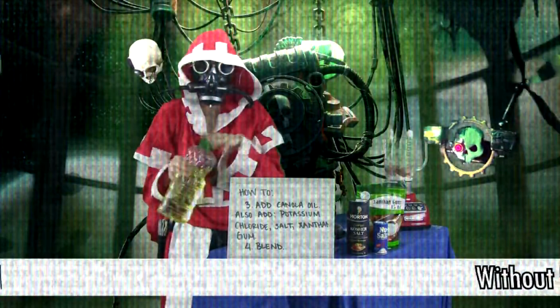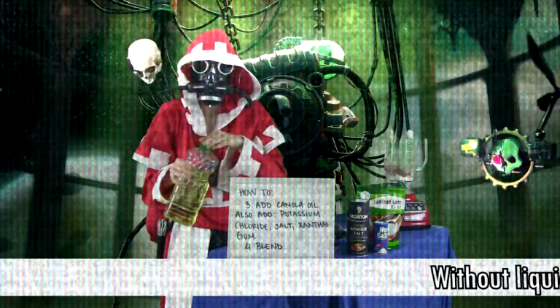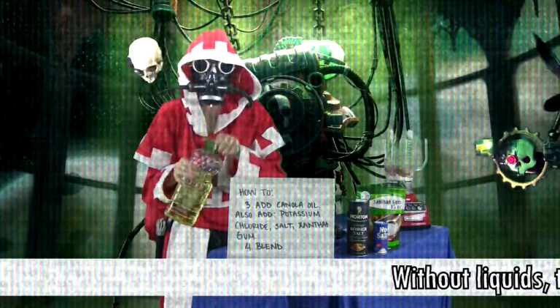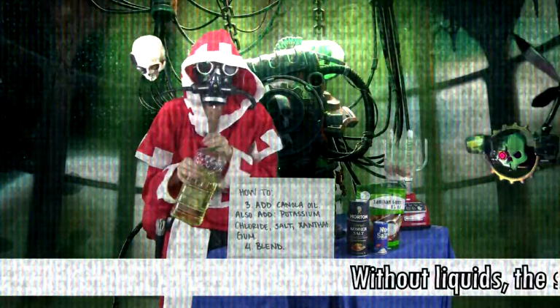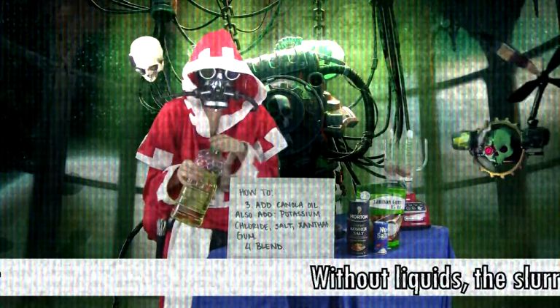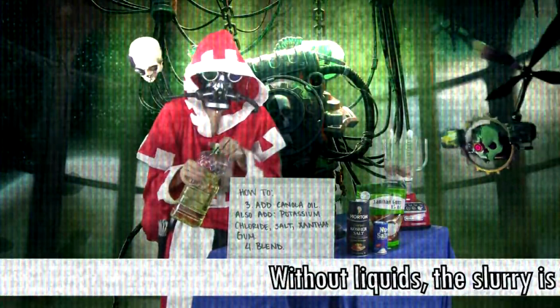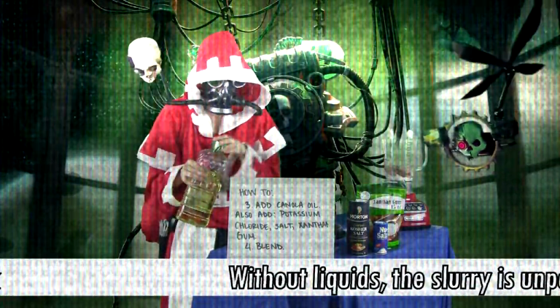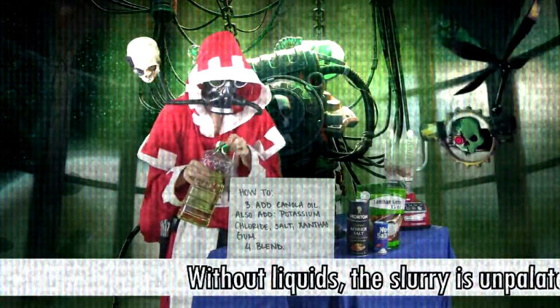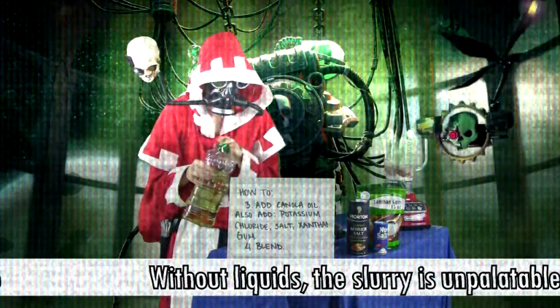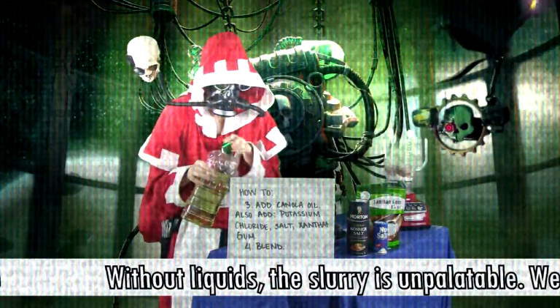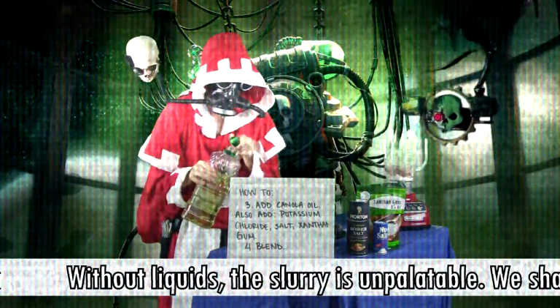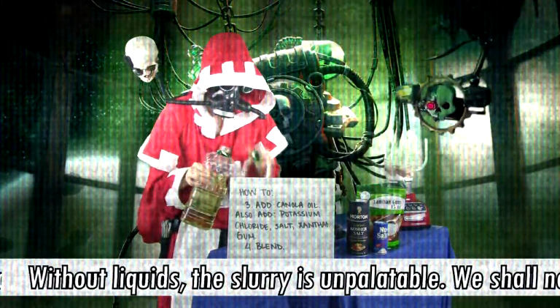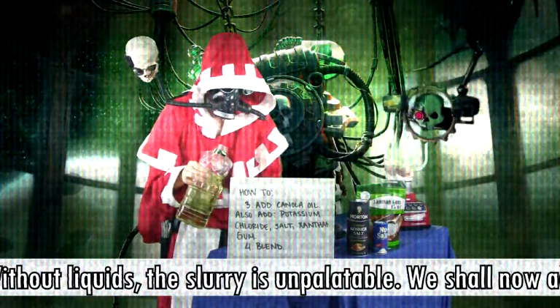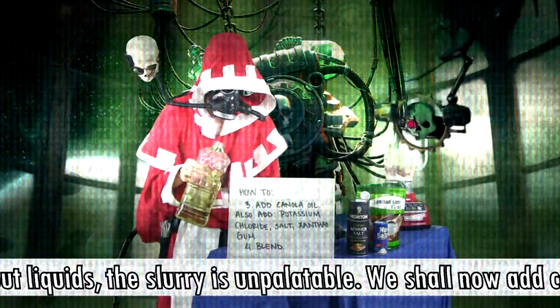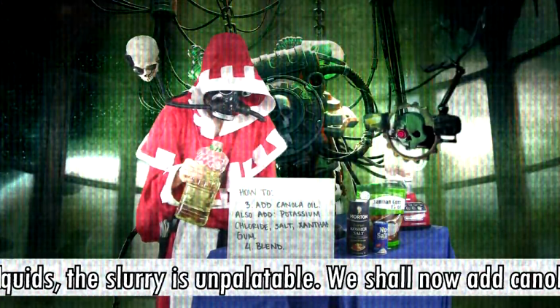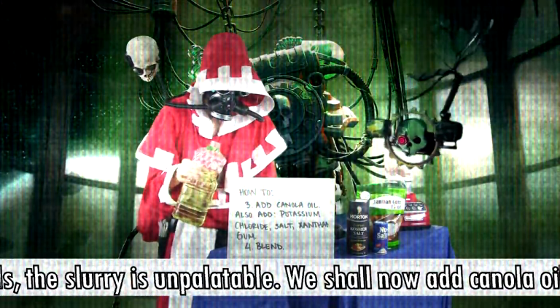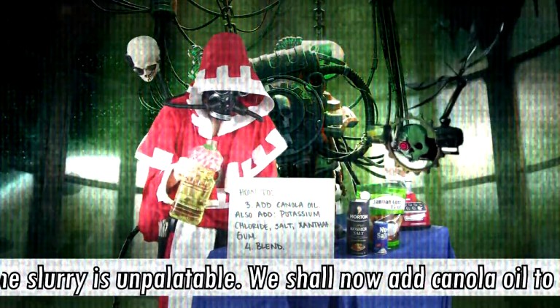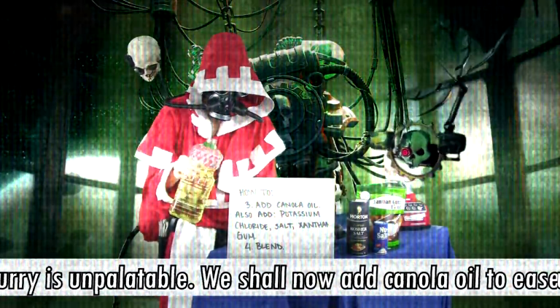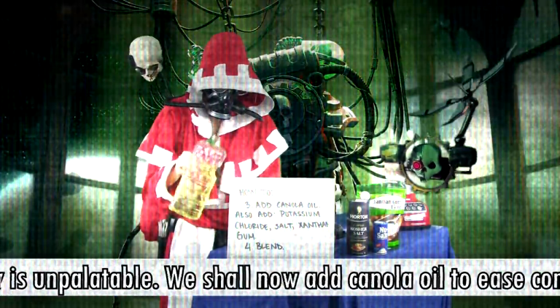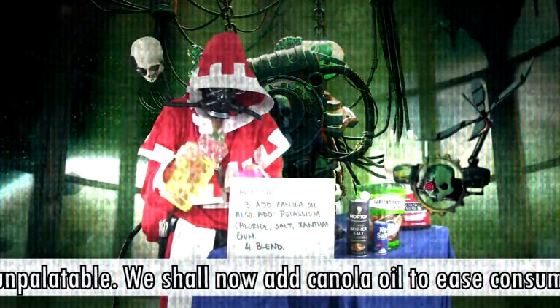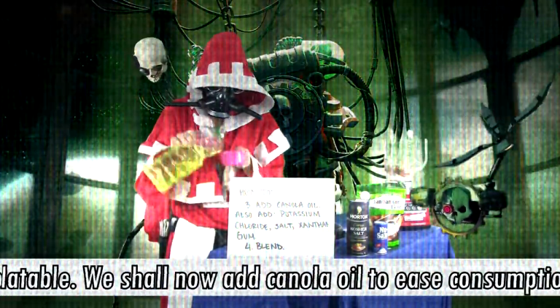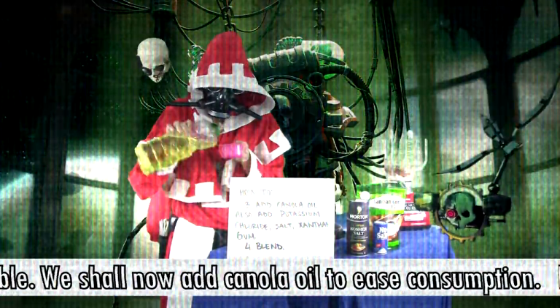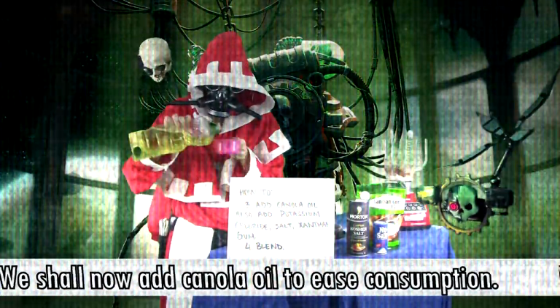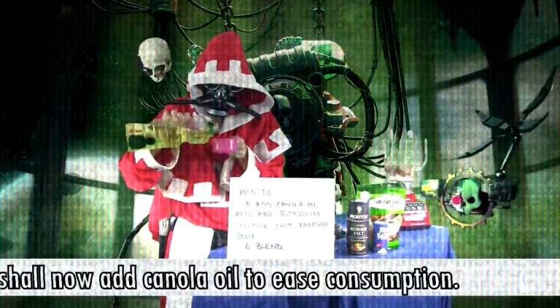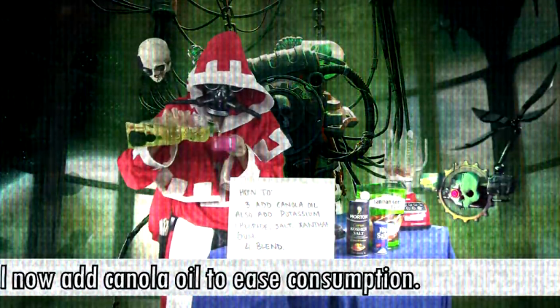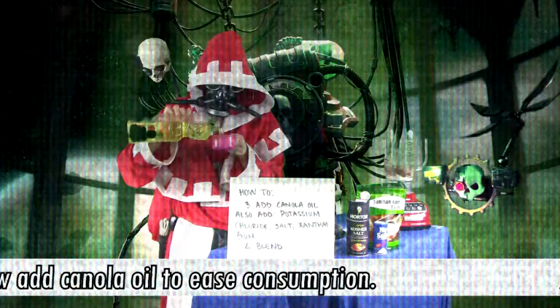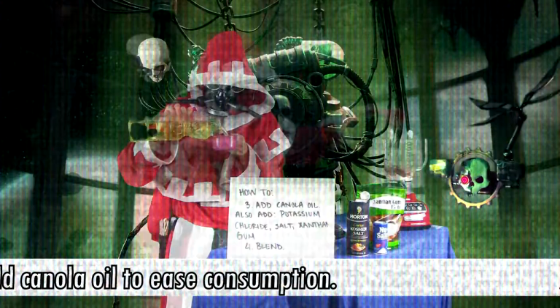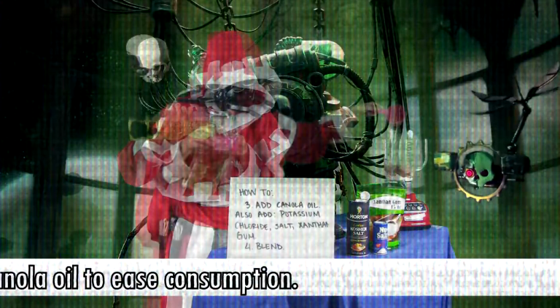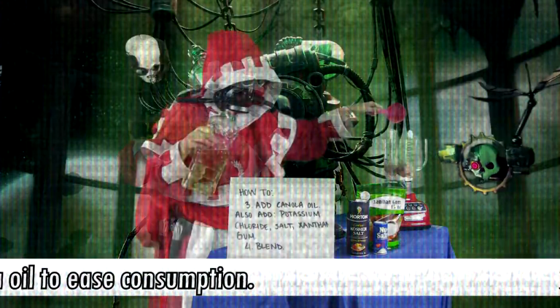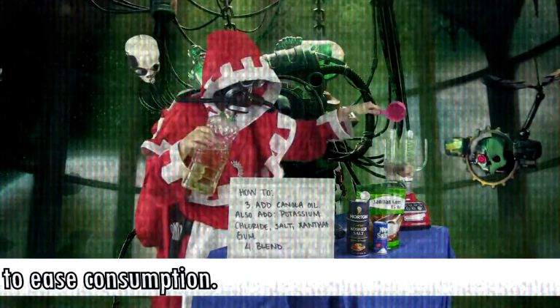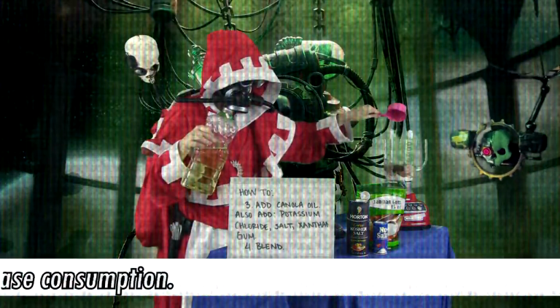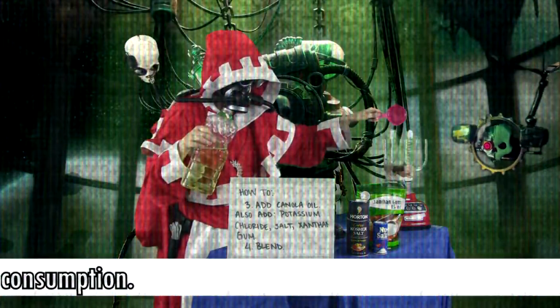Without liquids, the slurry is unpalatable. We shall now add canola oil to ease consumption.